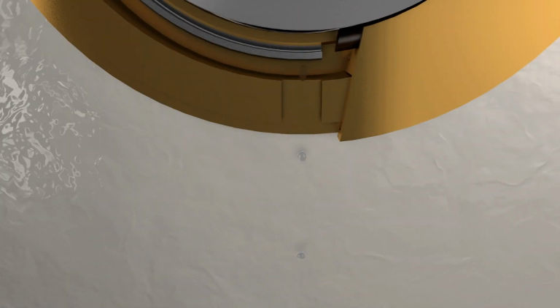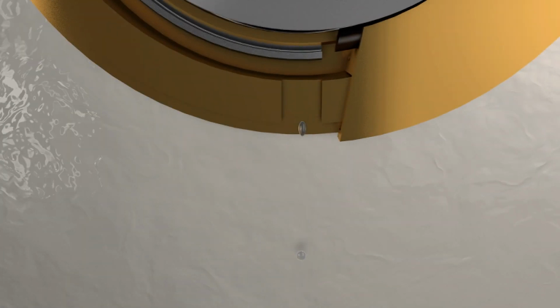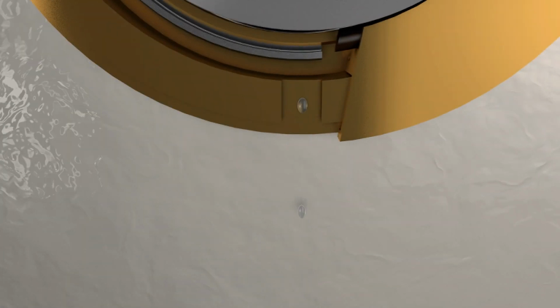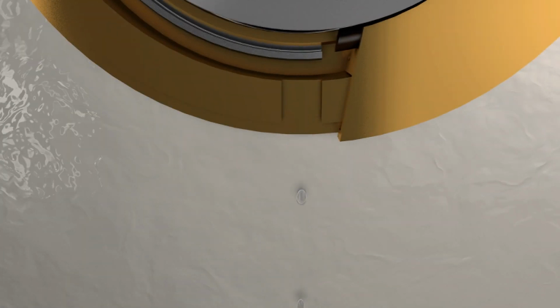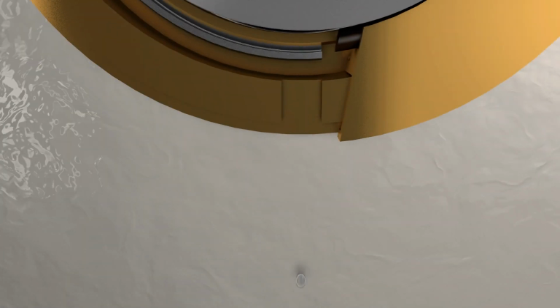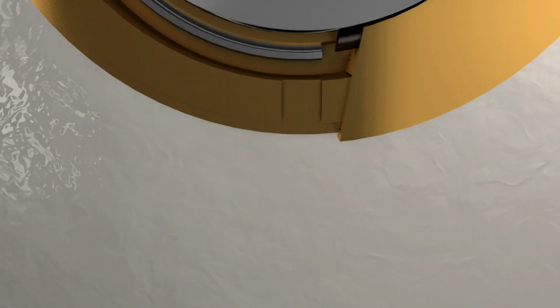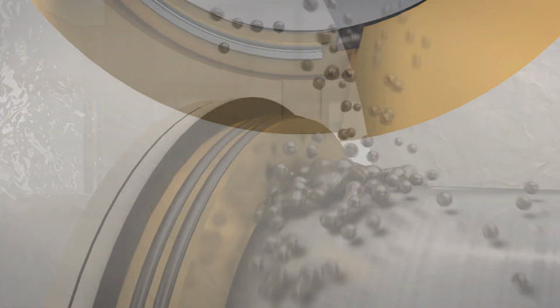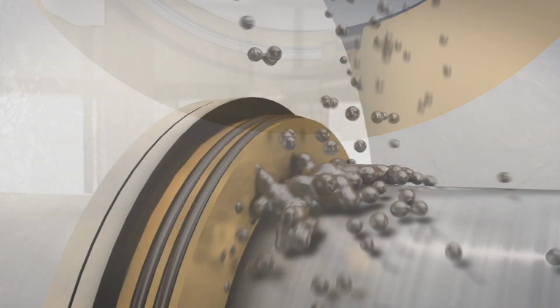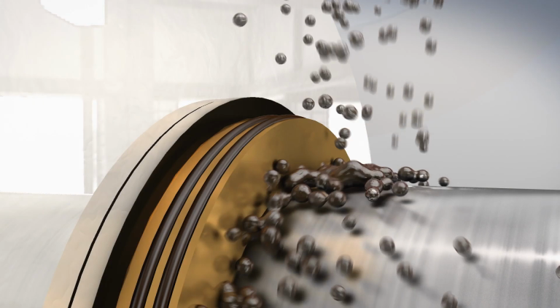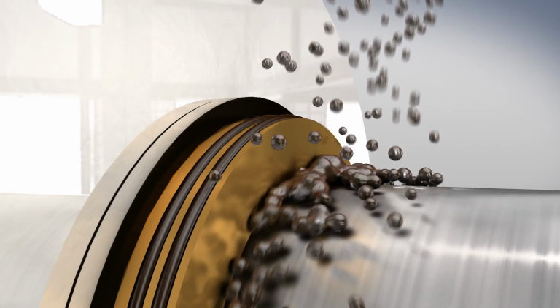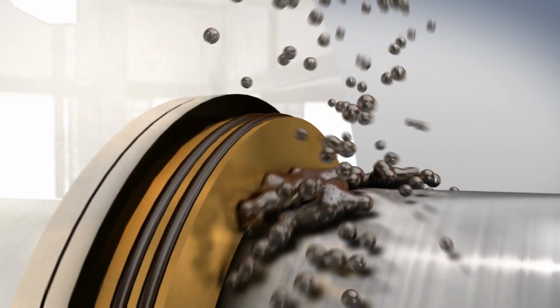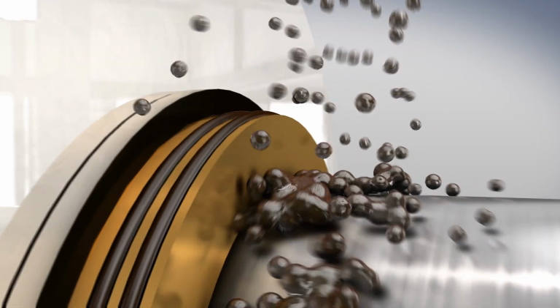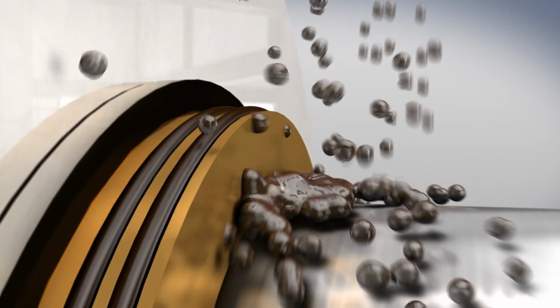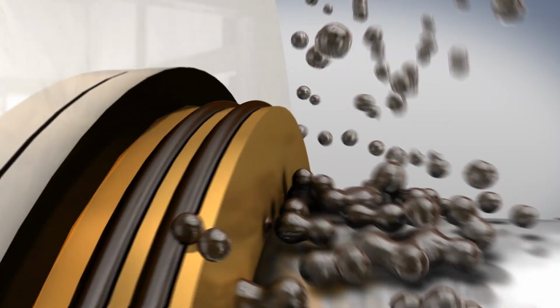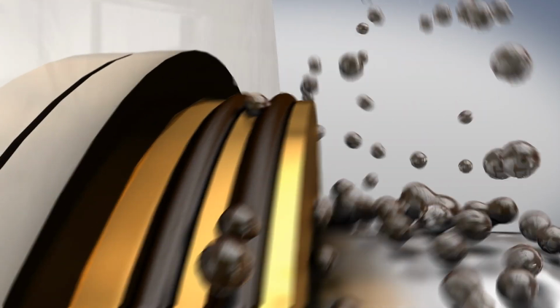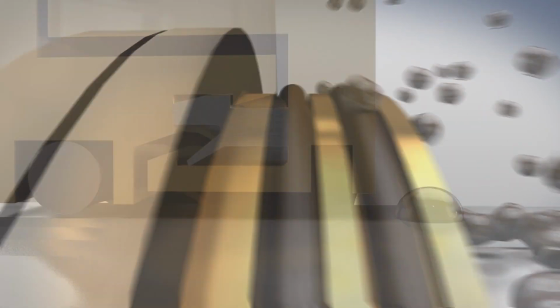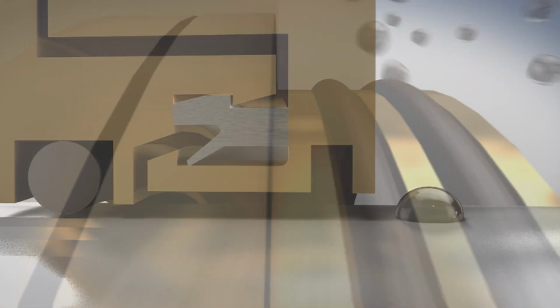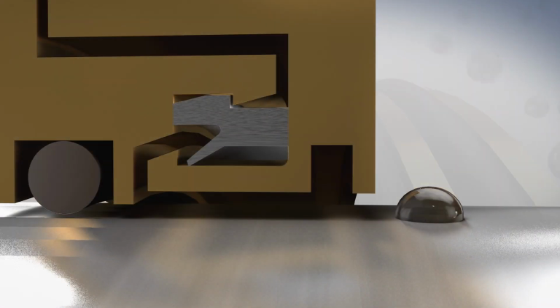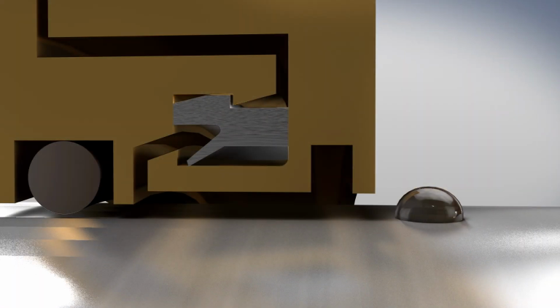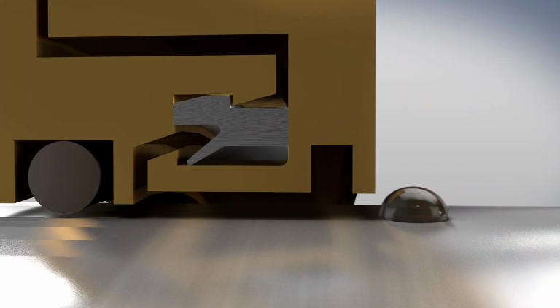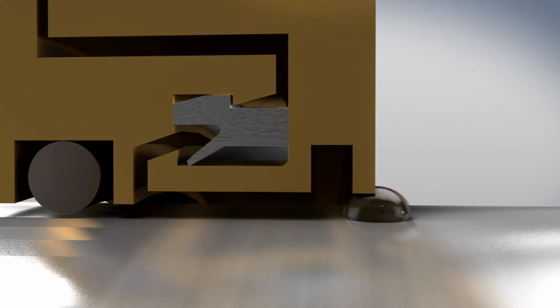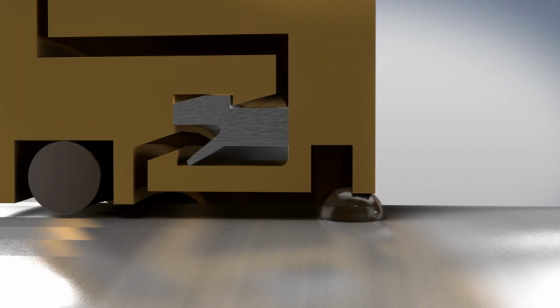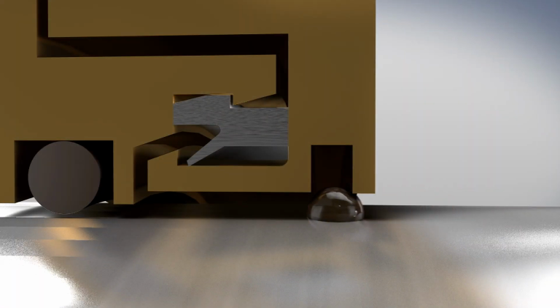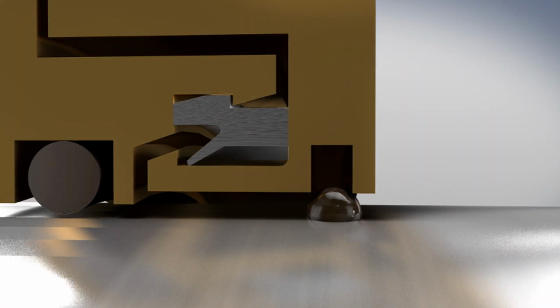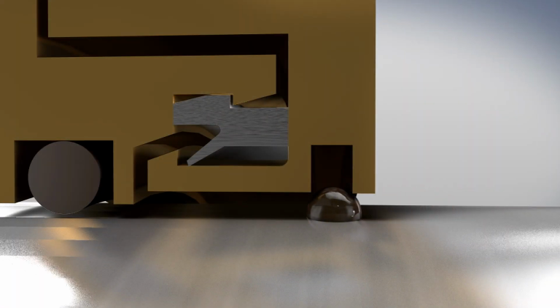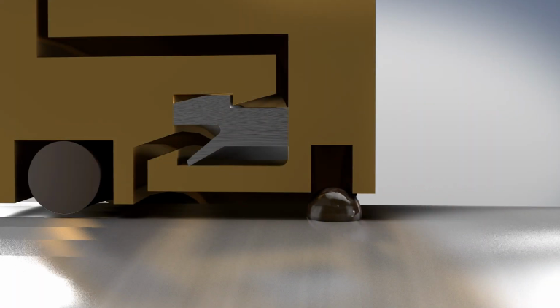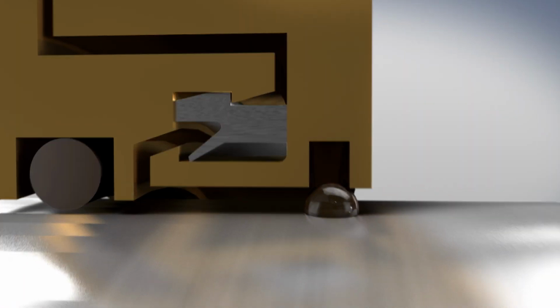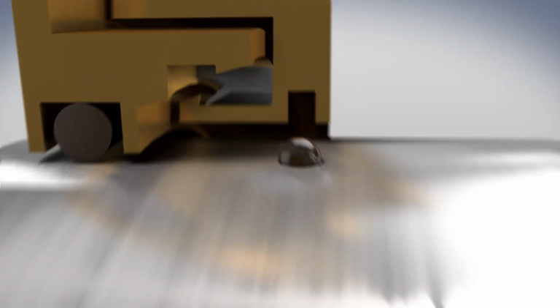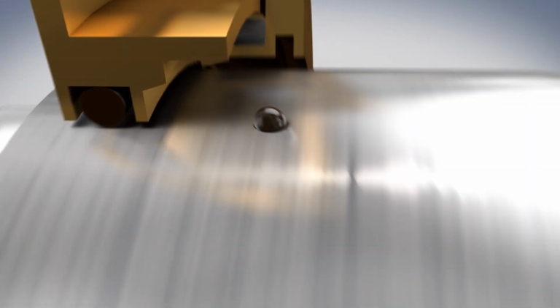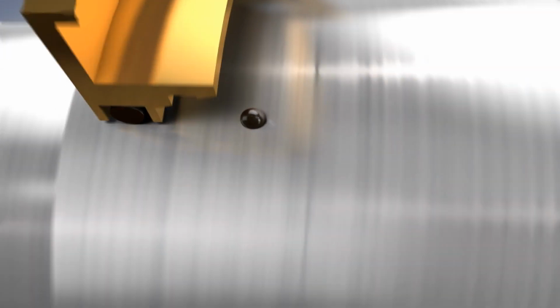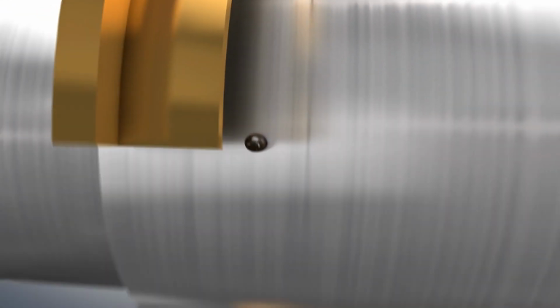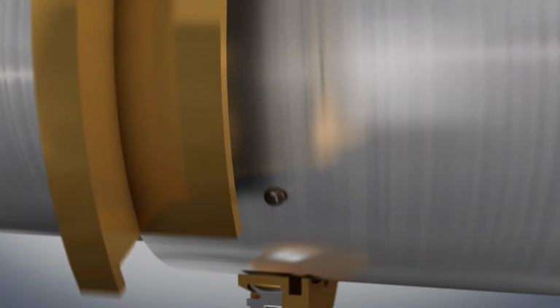Meanwhile, on the bearing side, bearing lubricant is captured by the inboard drain groove and directed back into the housing.